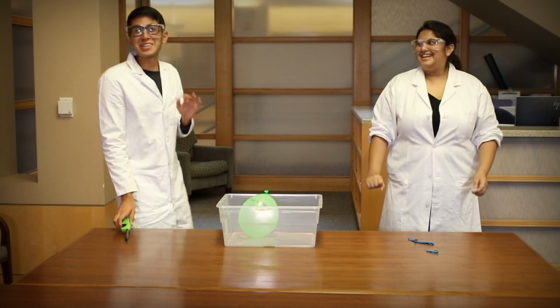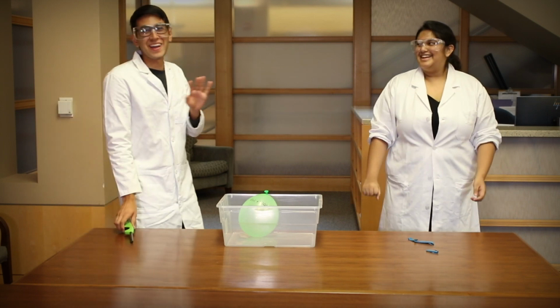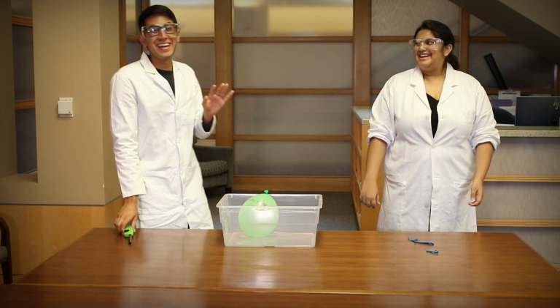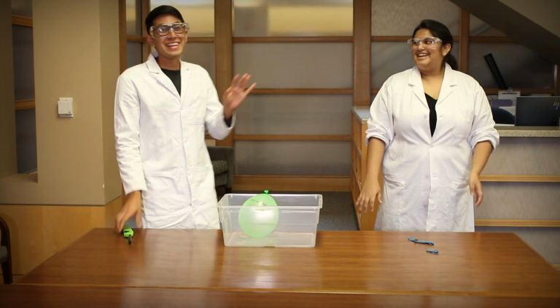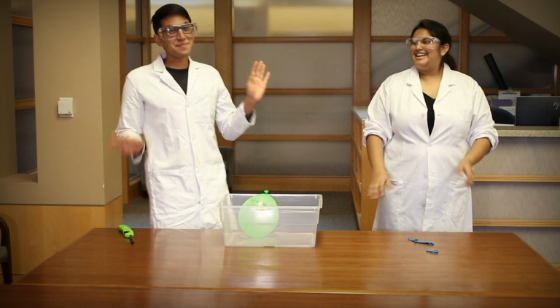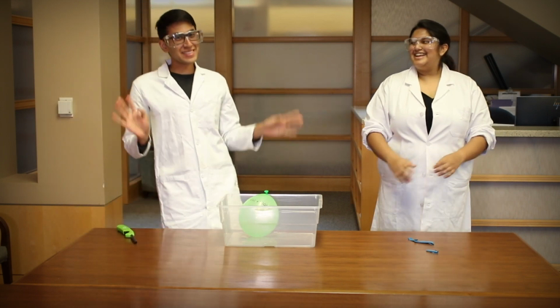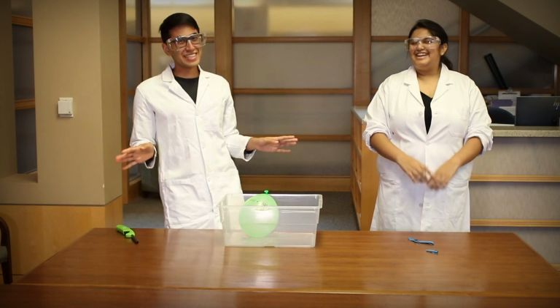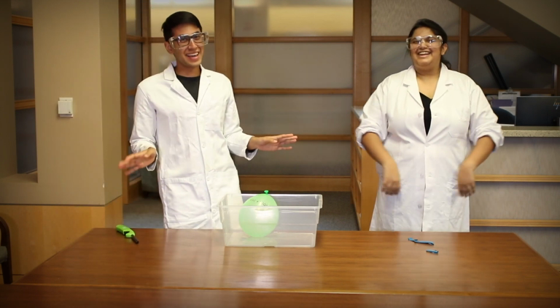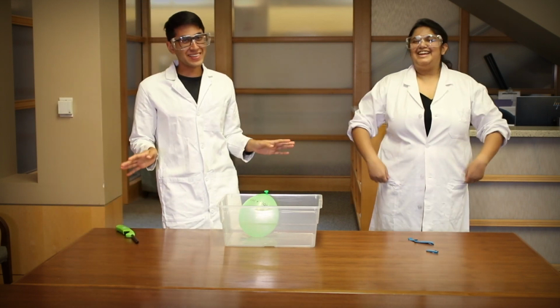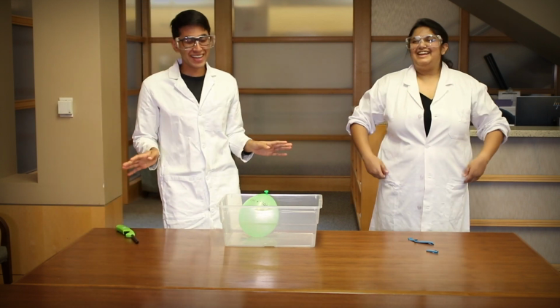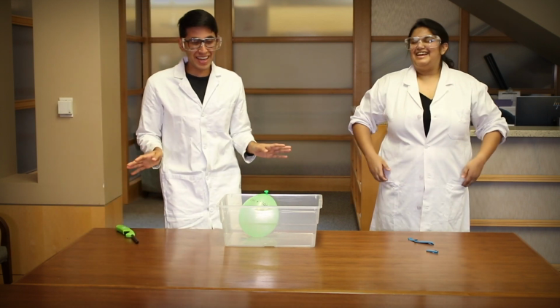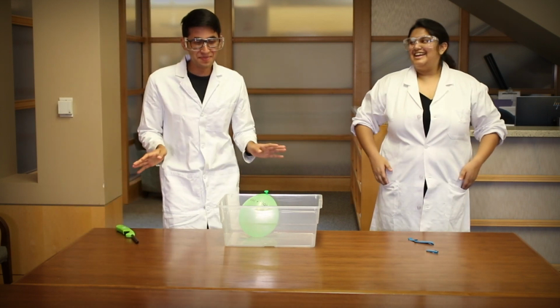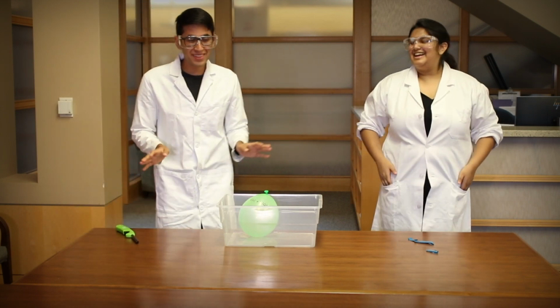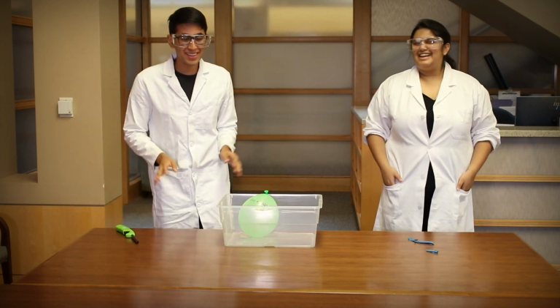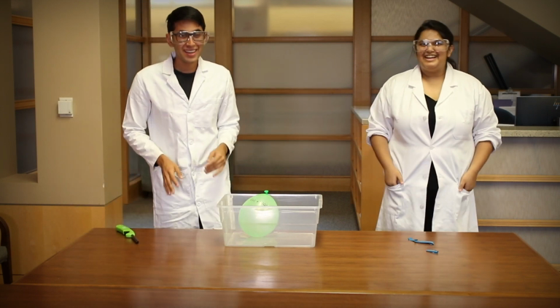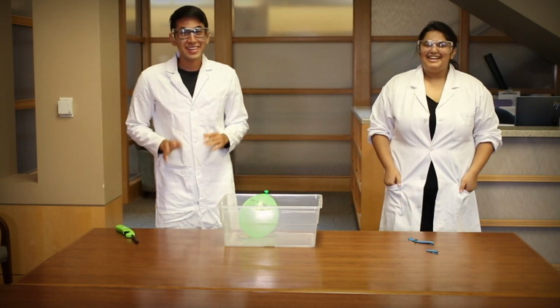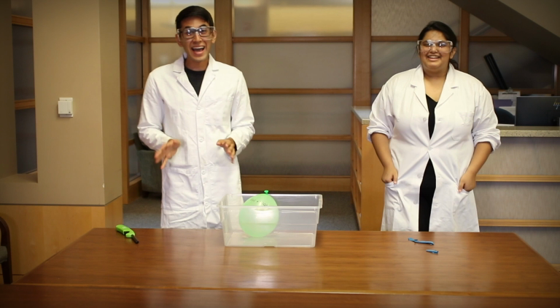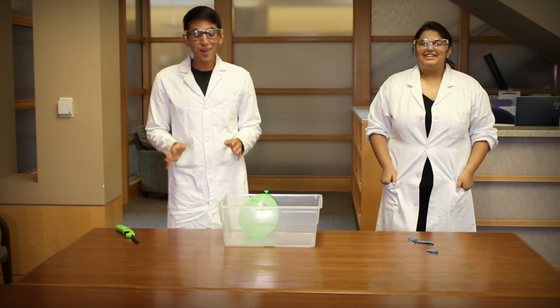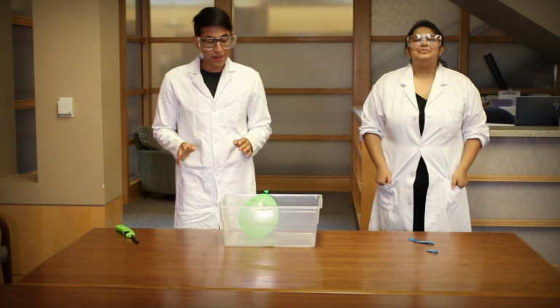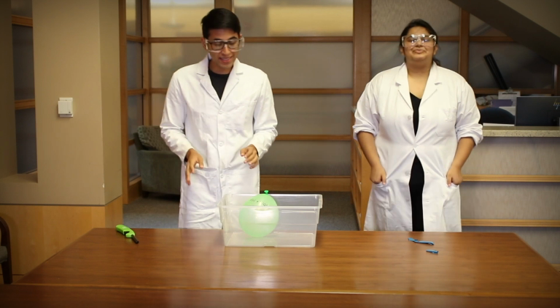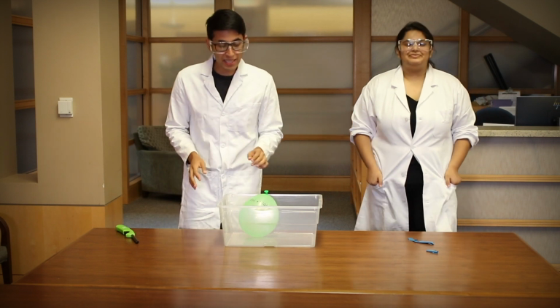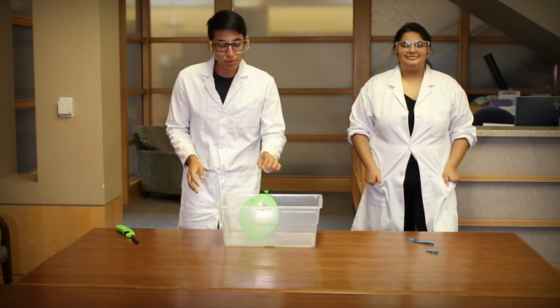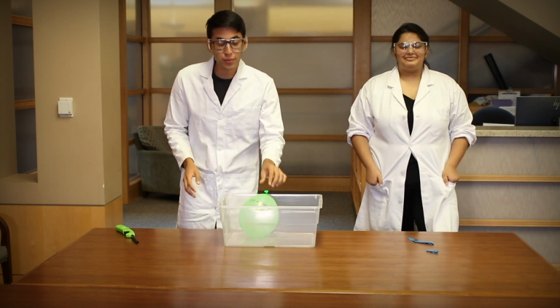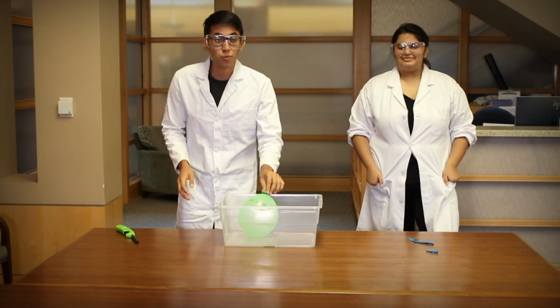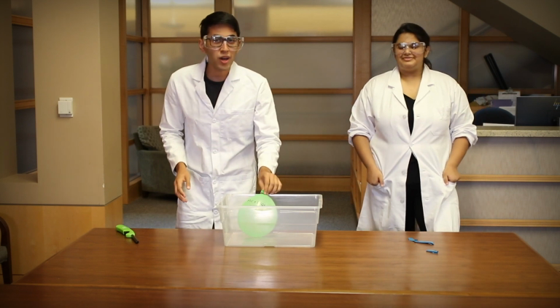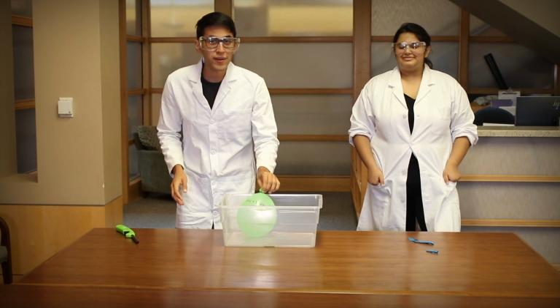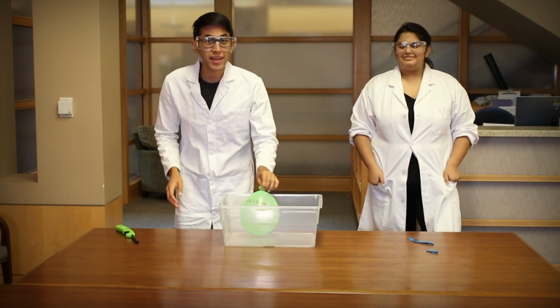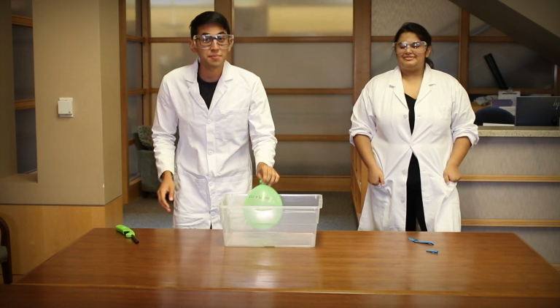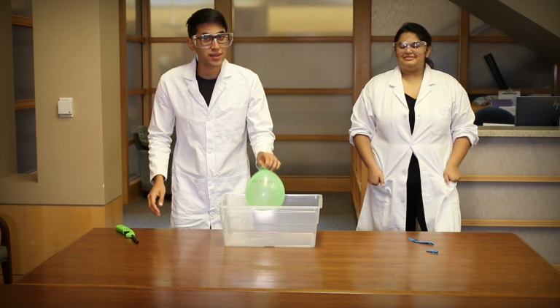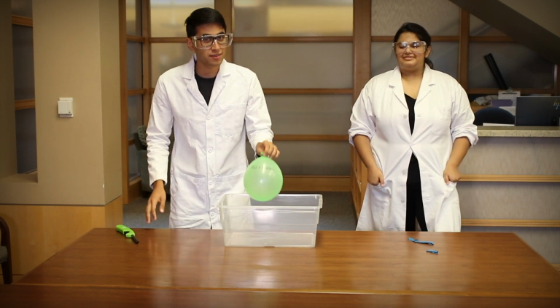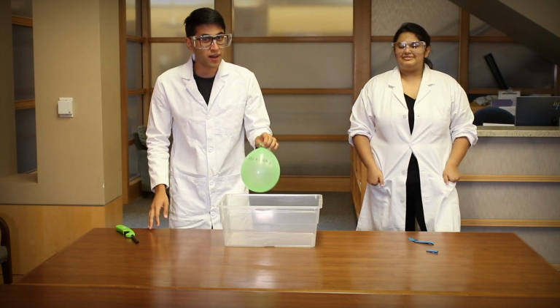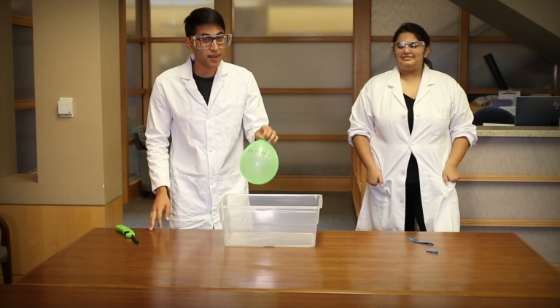Sorry, that part scares me every time. Now we're going to take the balloon with water in it and put it in the fire.